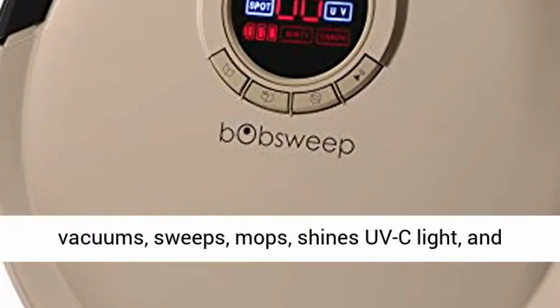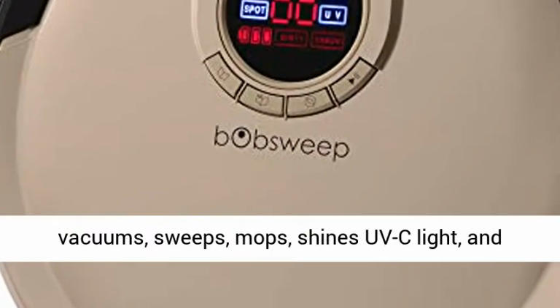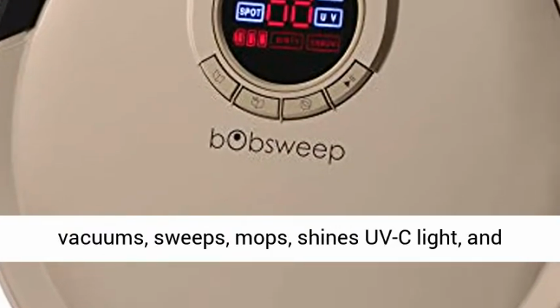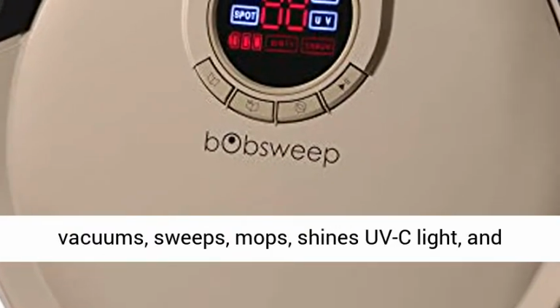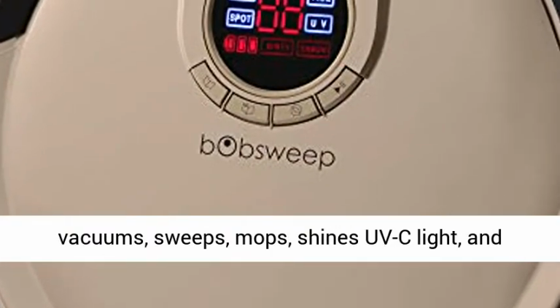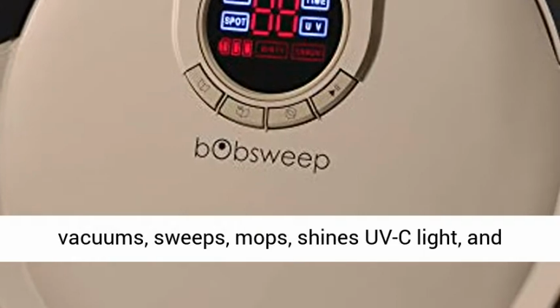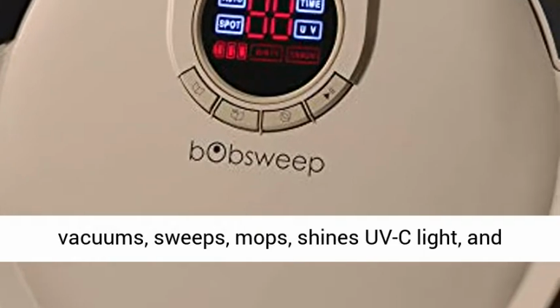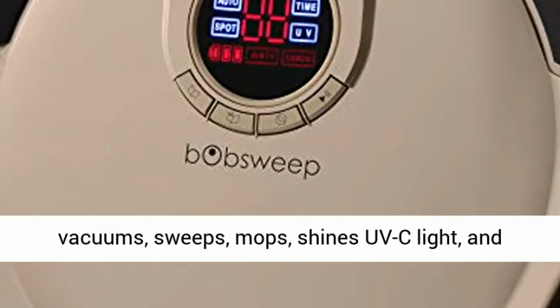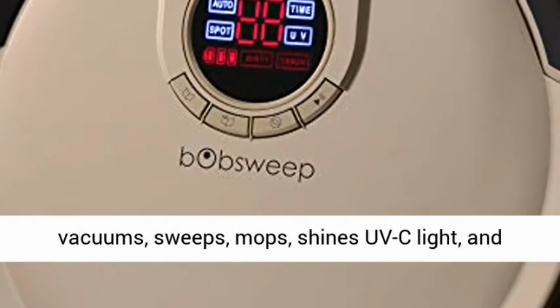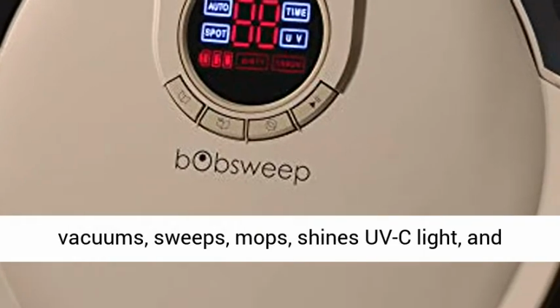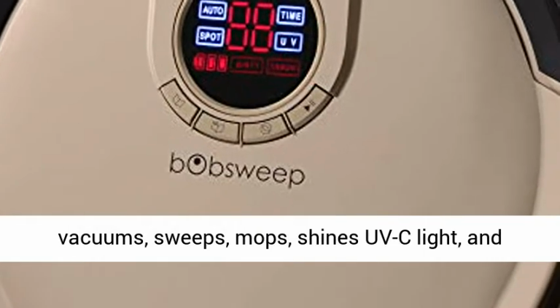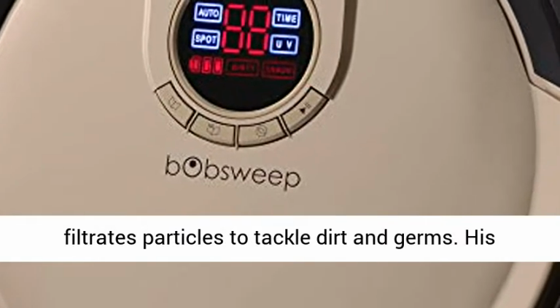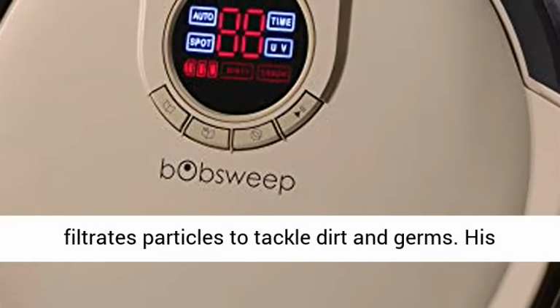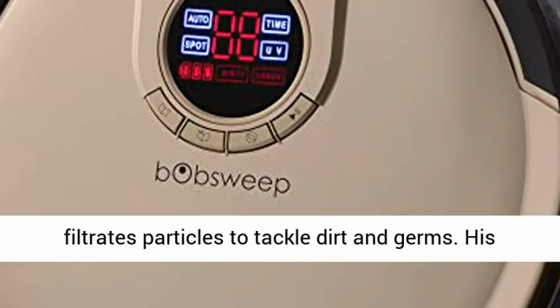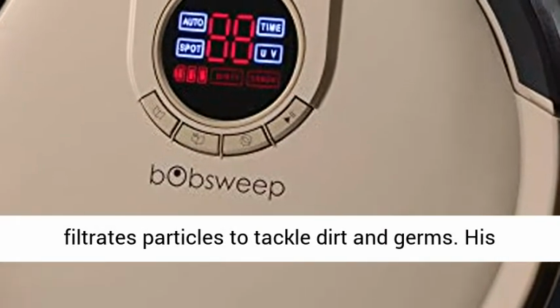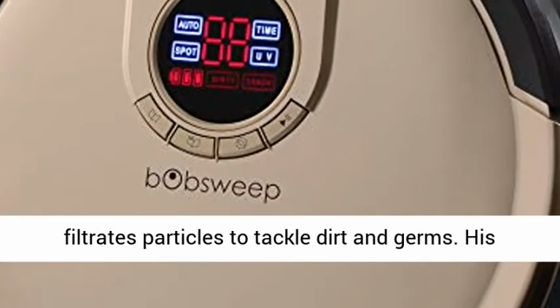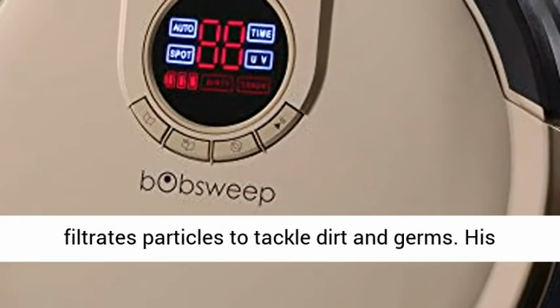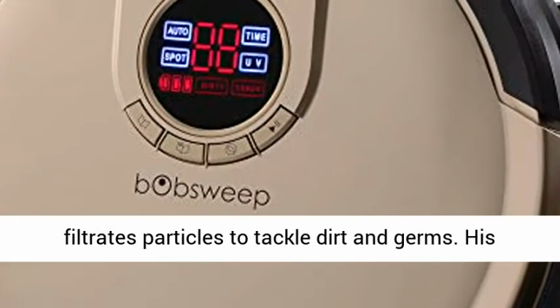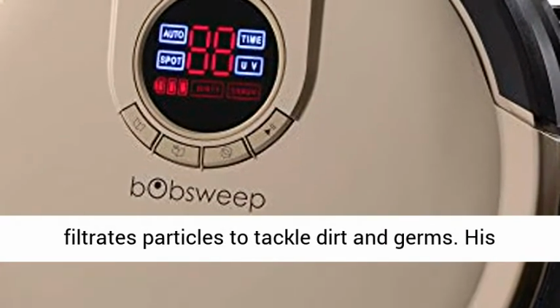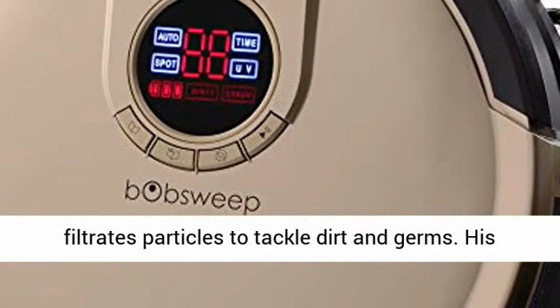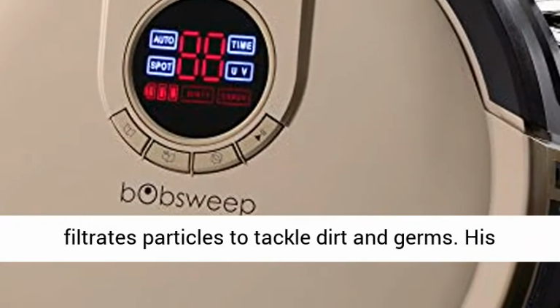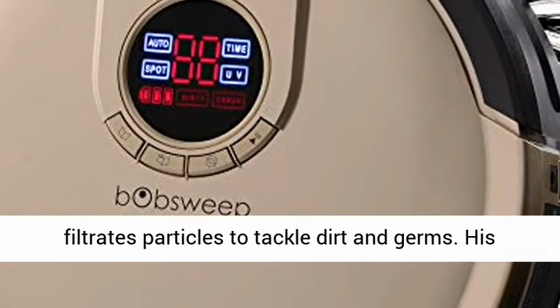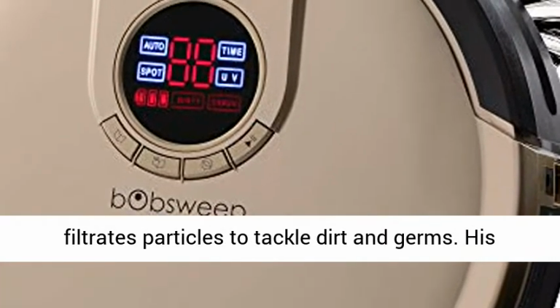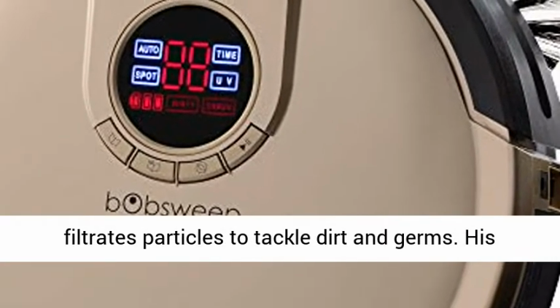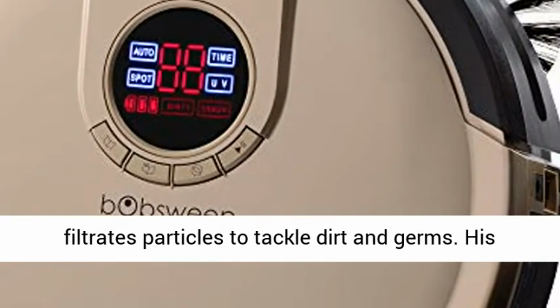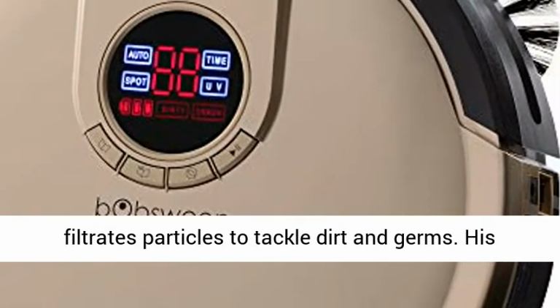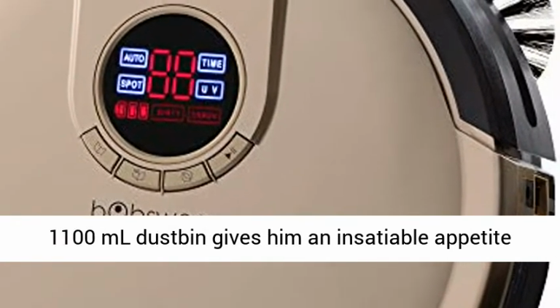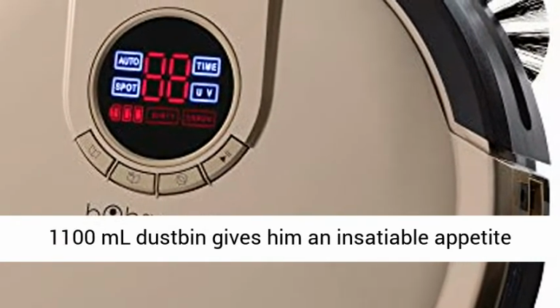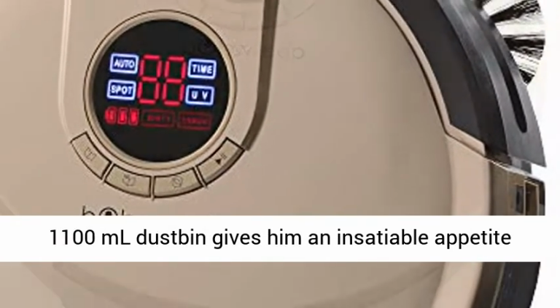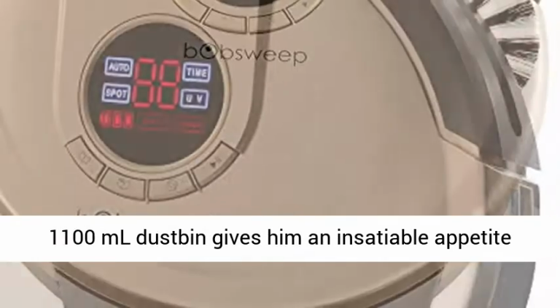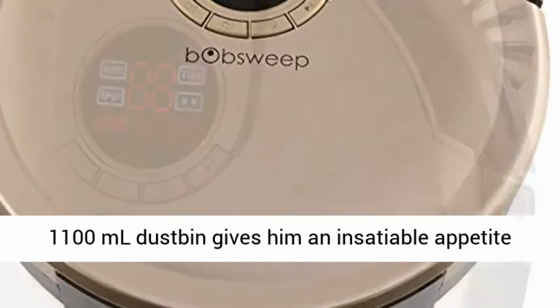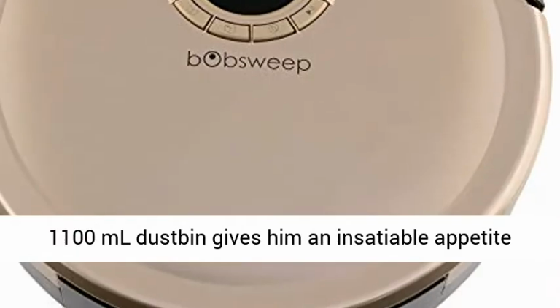Bob vacuums, sweeps, mops, shines UV-C-like, and filtrates particles to tackle dirt and germs.